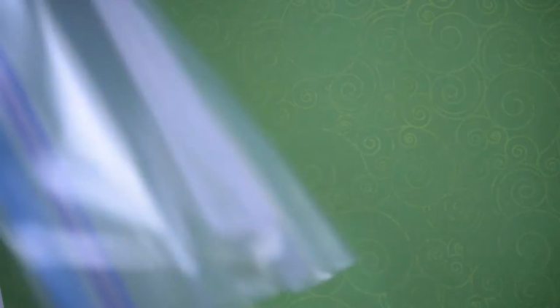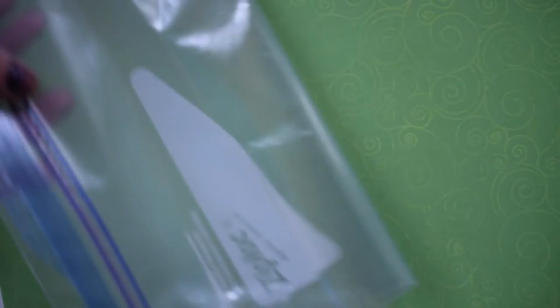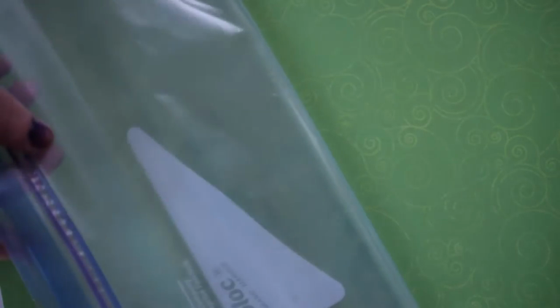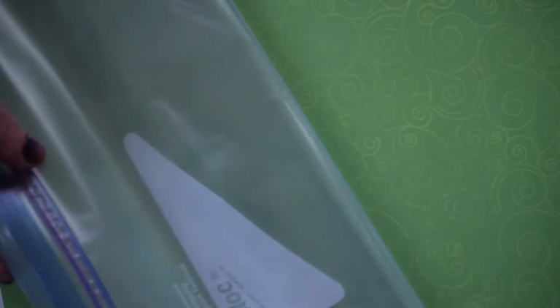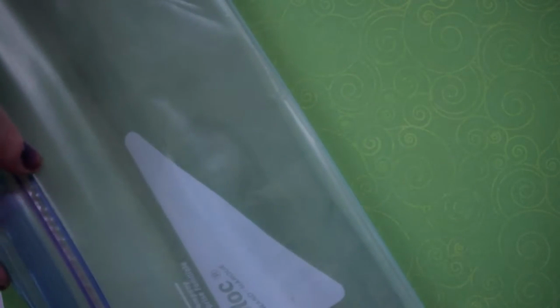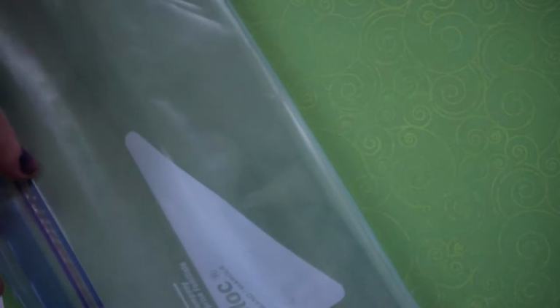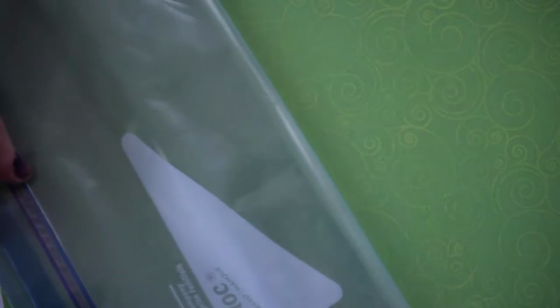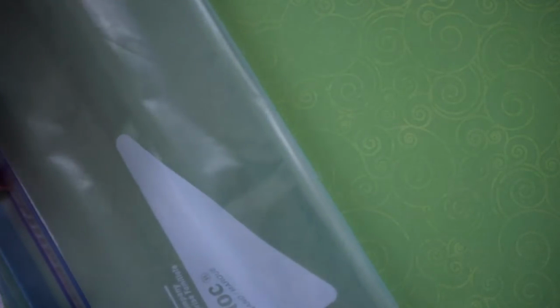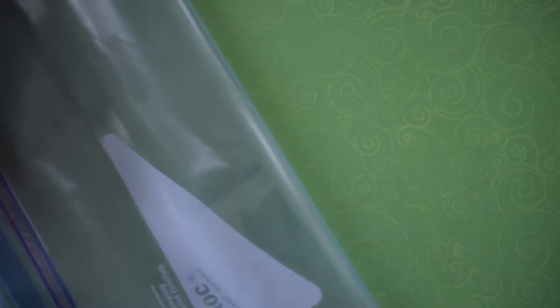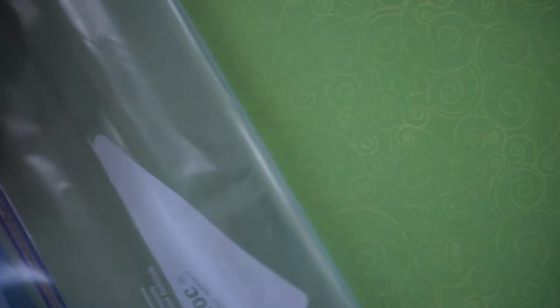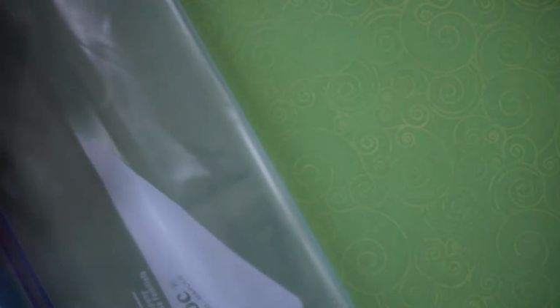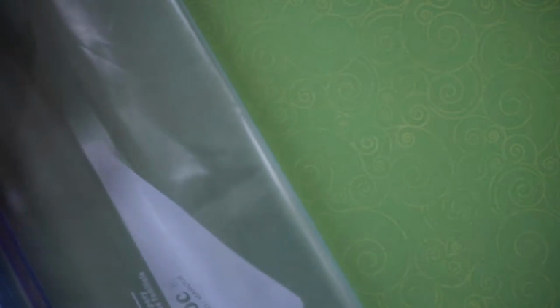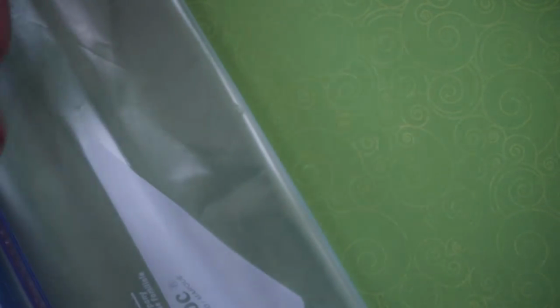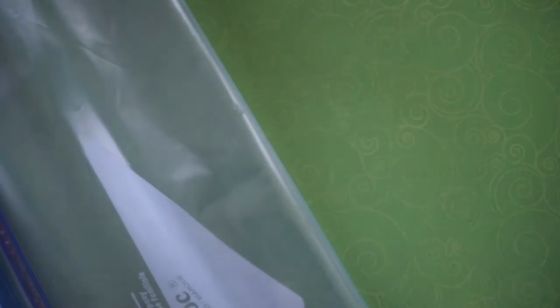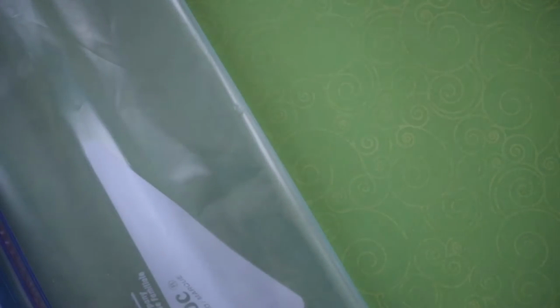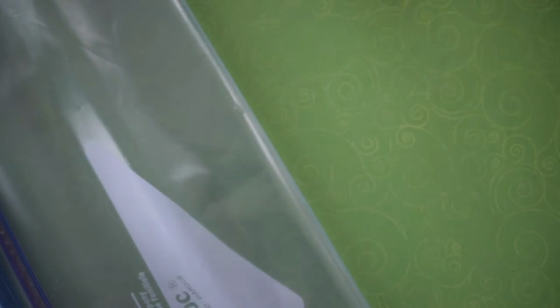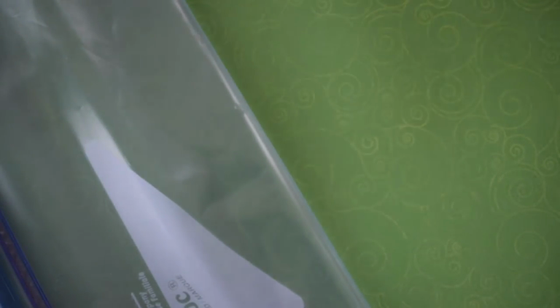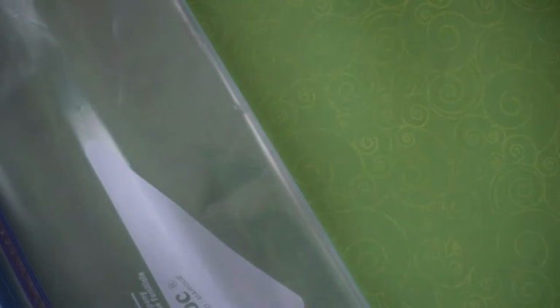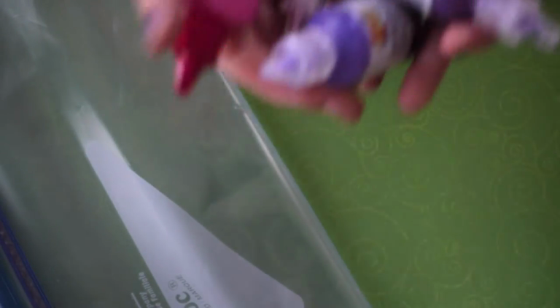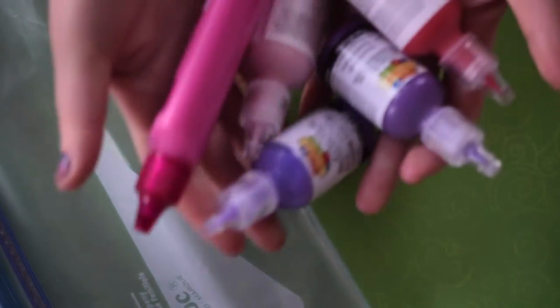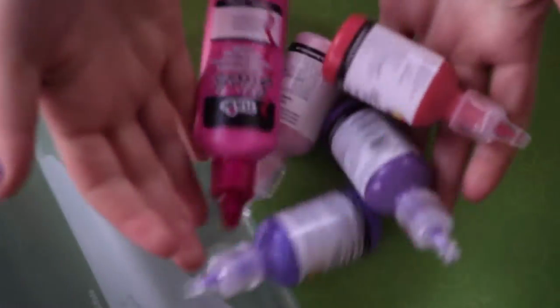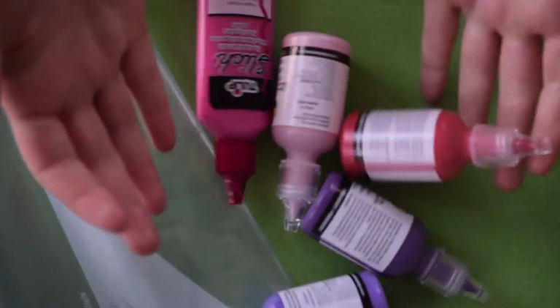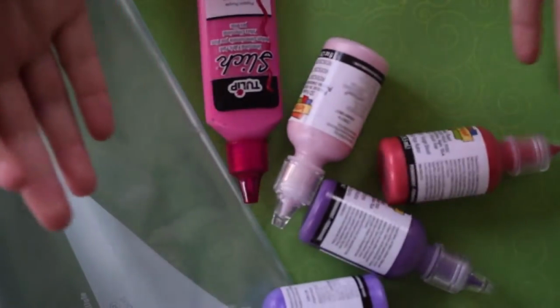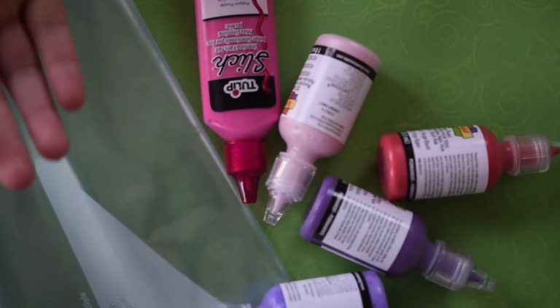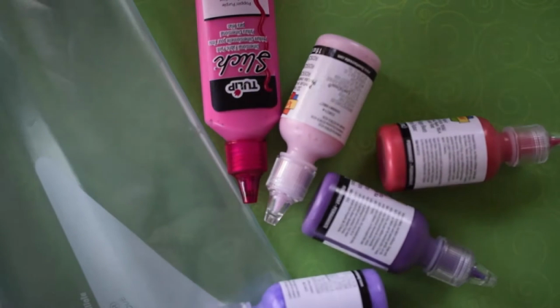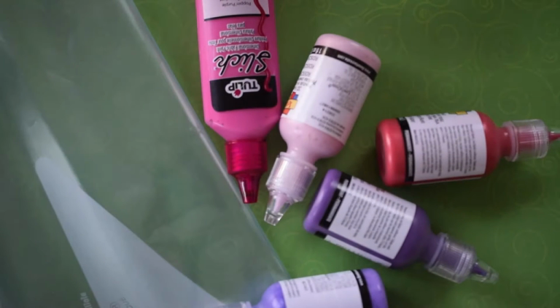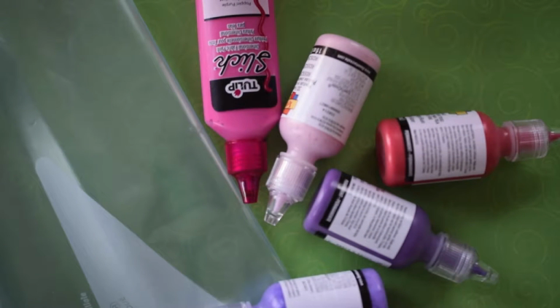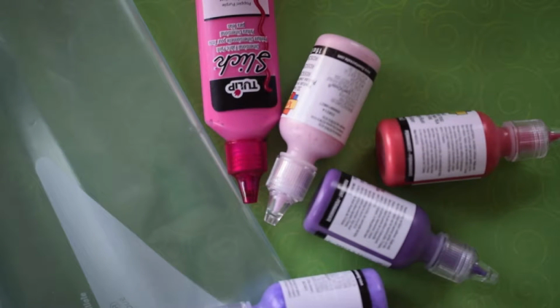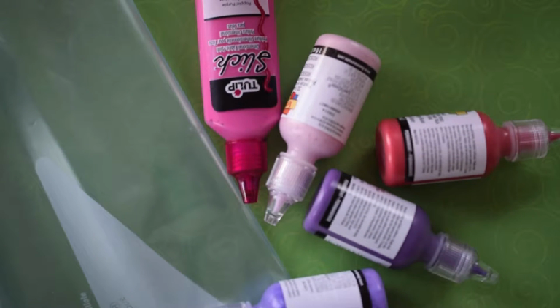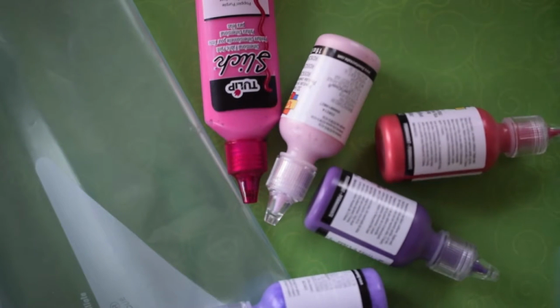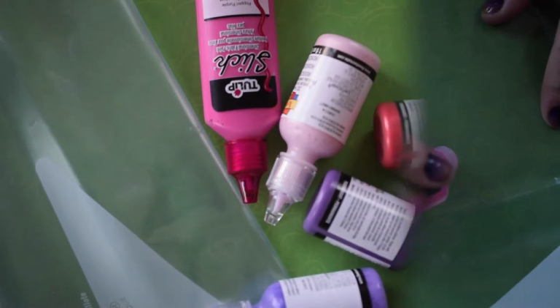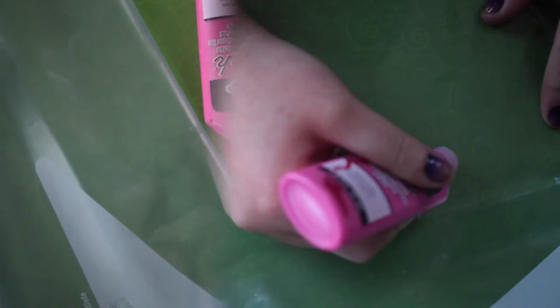For this project, all you're going to need is a plastic bag and a whole bunch of fabric paints. For this one, I went with pink and purple for Valentine's Day.